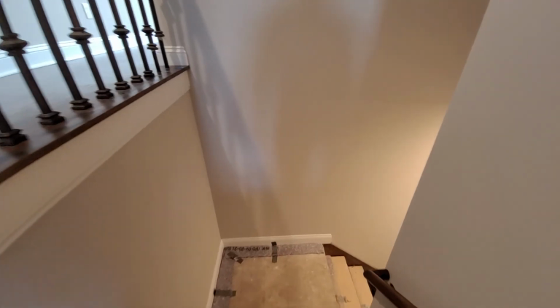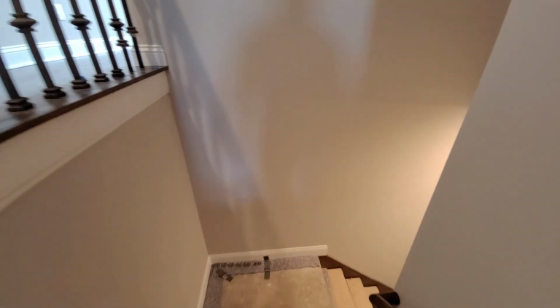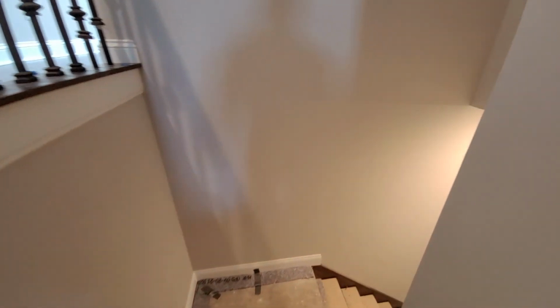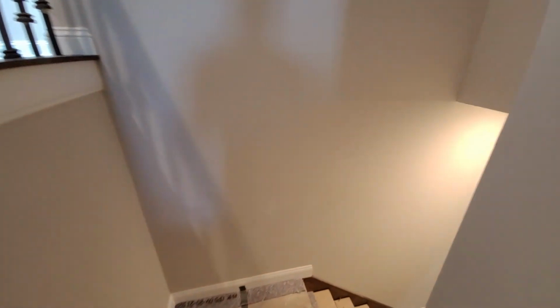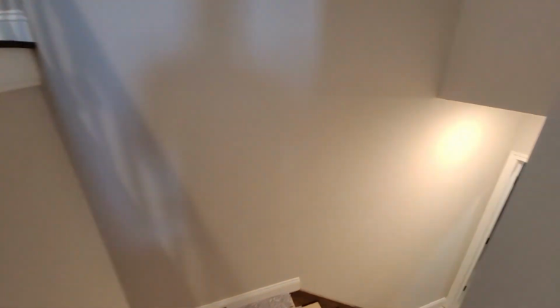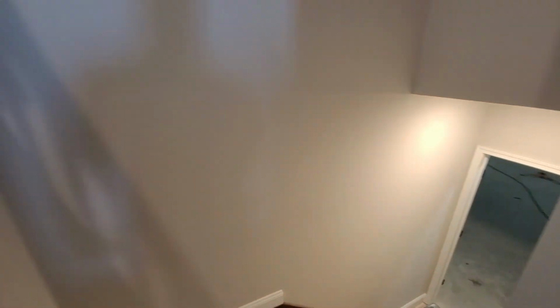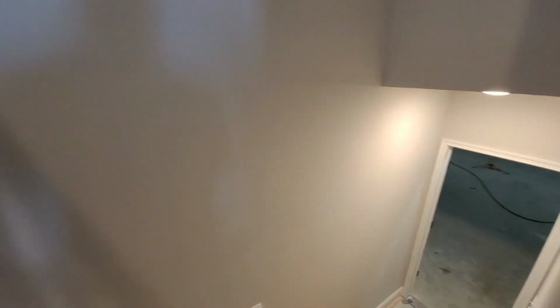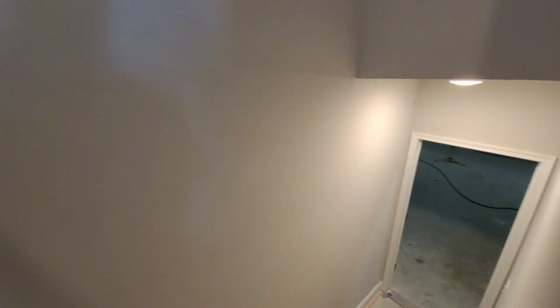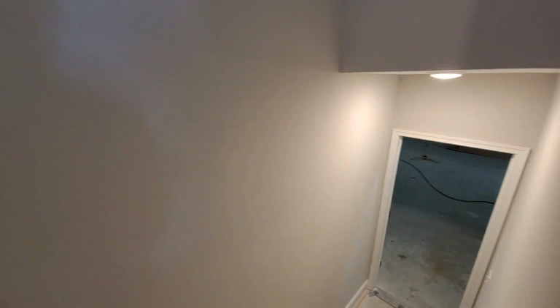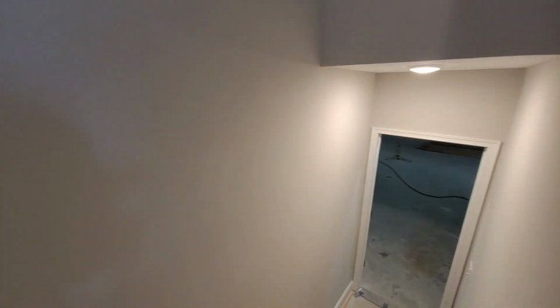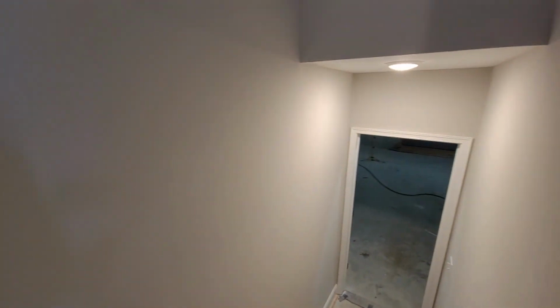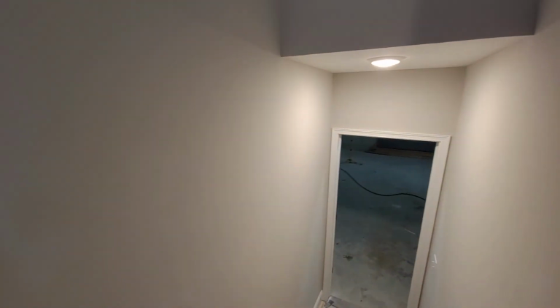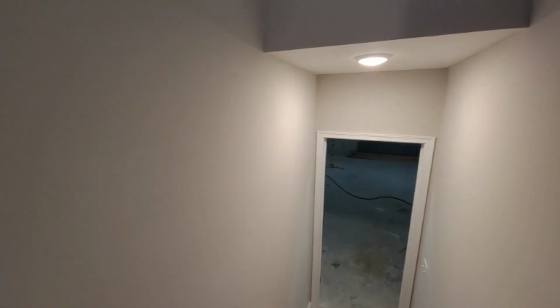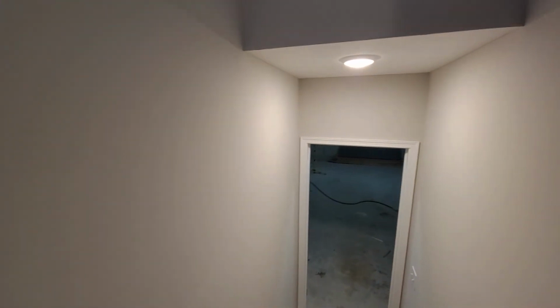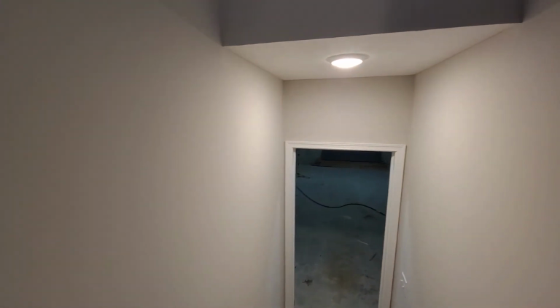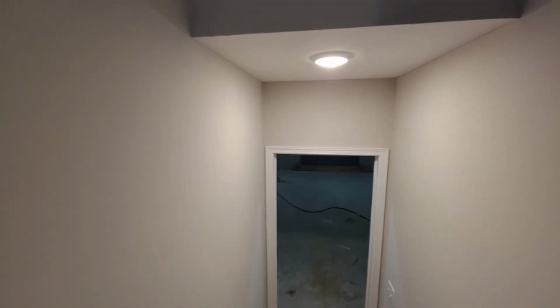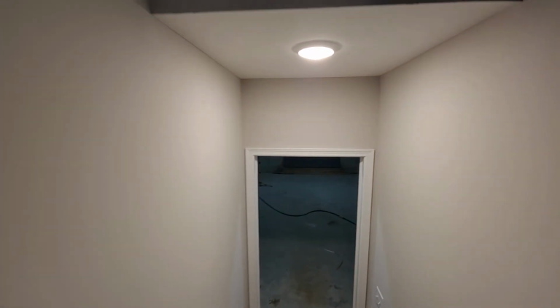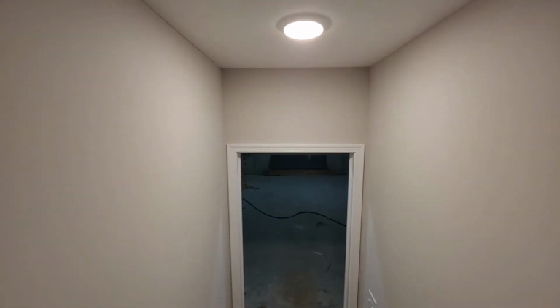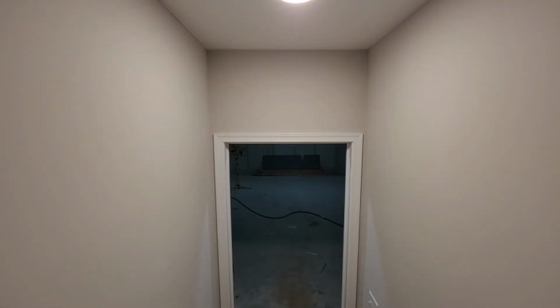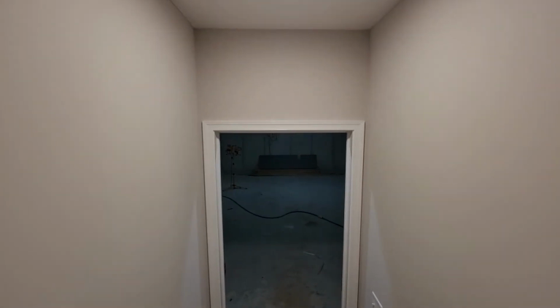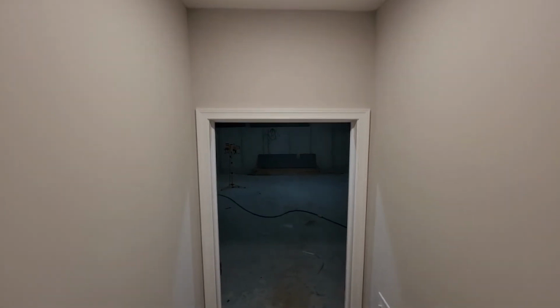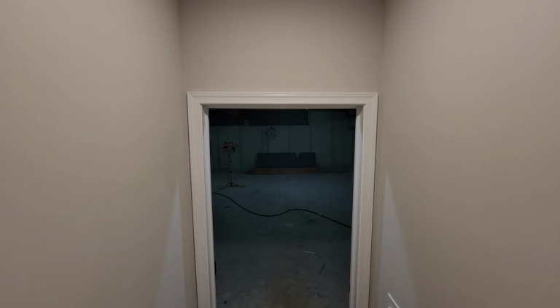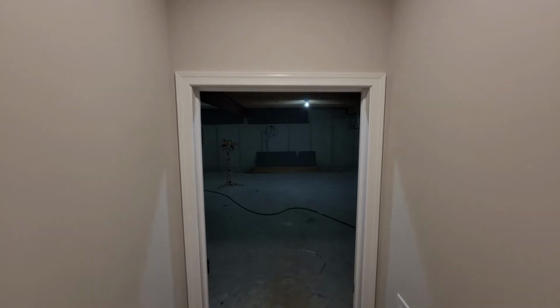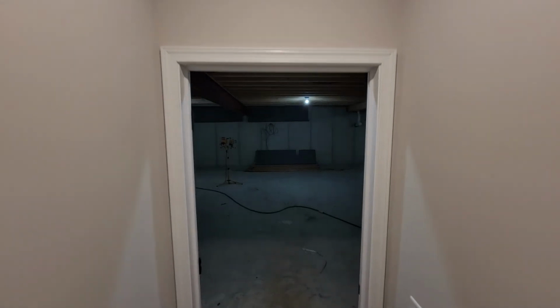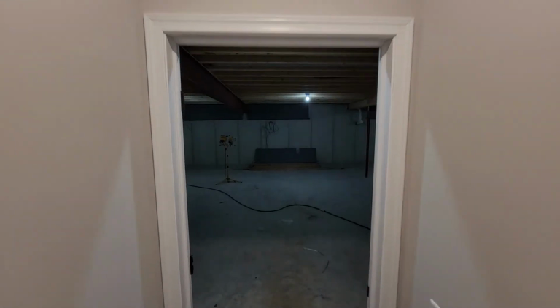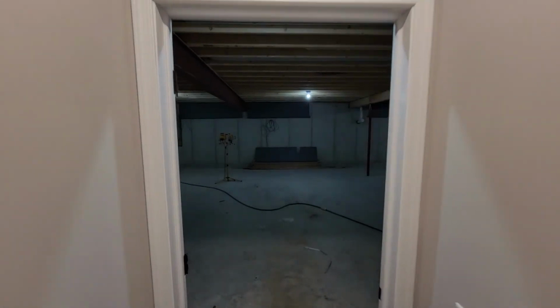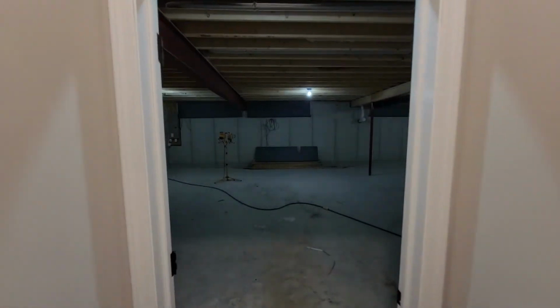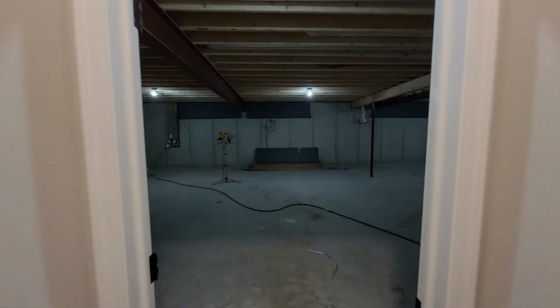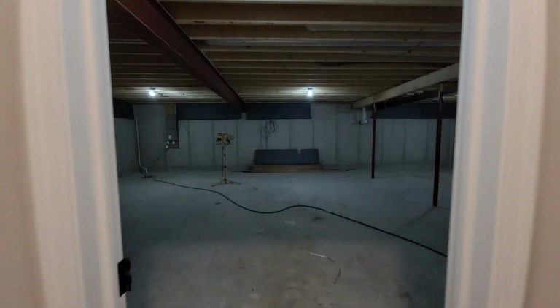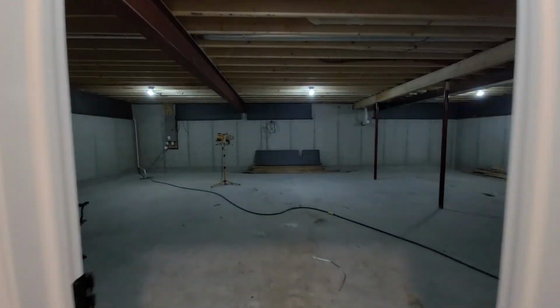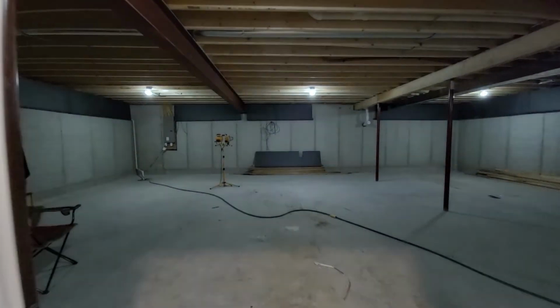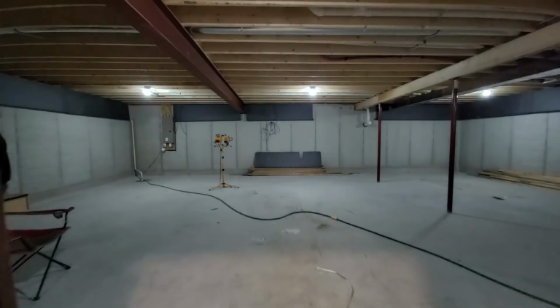The homeowner elected to do a nine-foot poured foundation wall and add a steel beam in the basement.